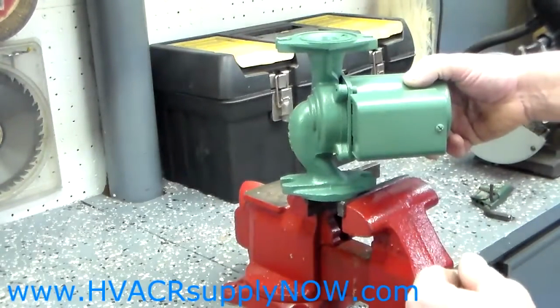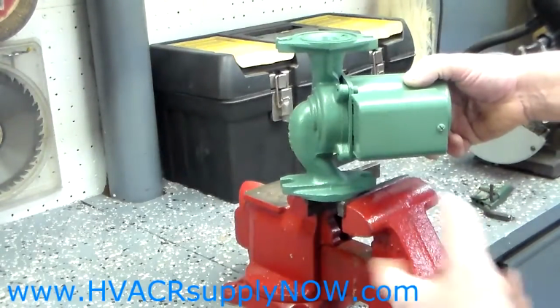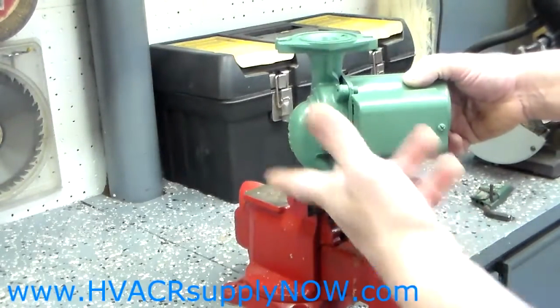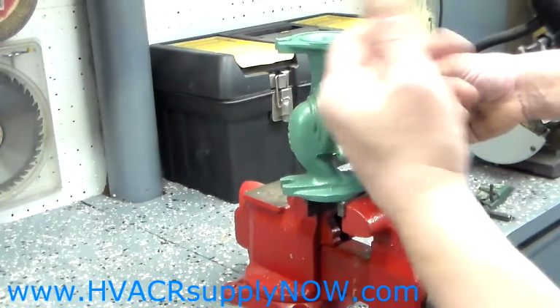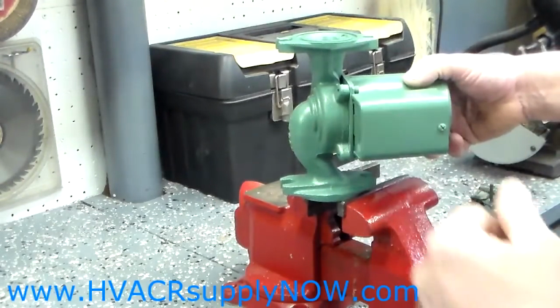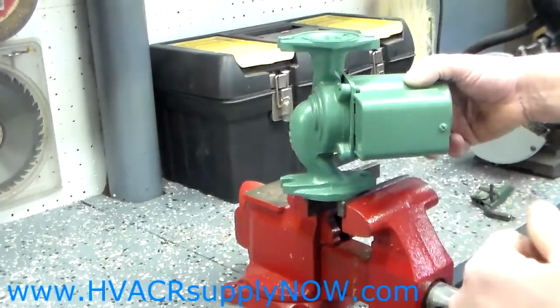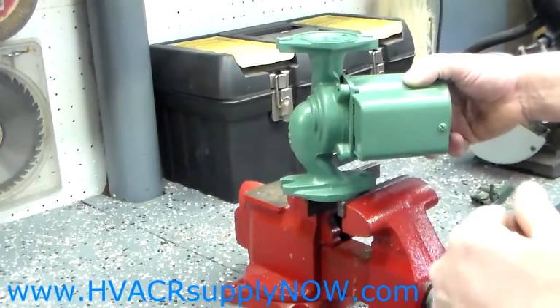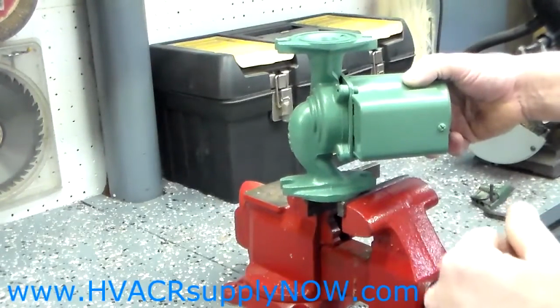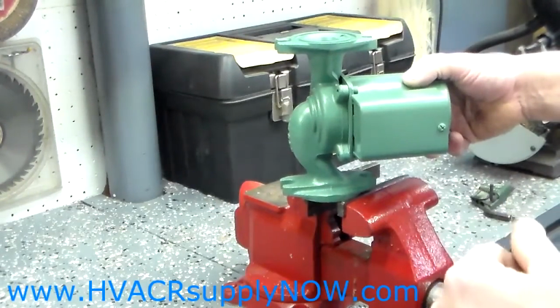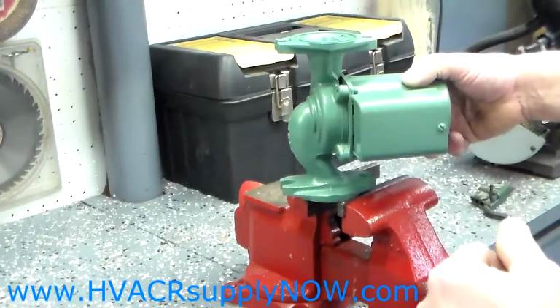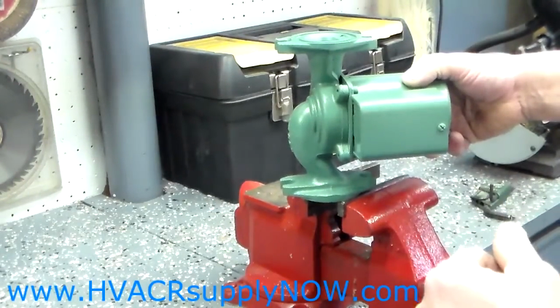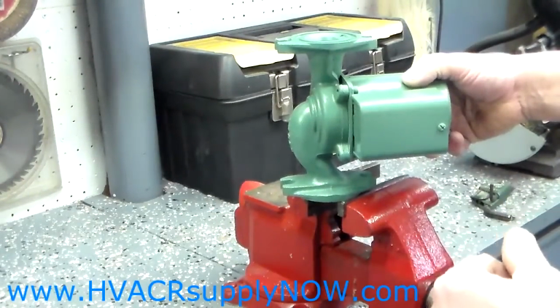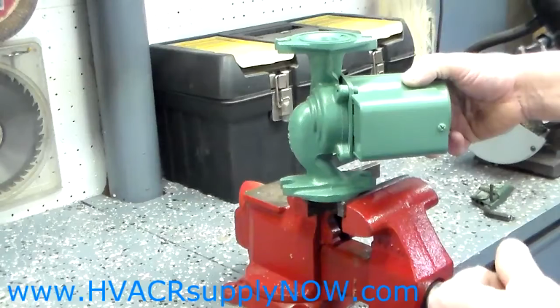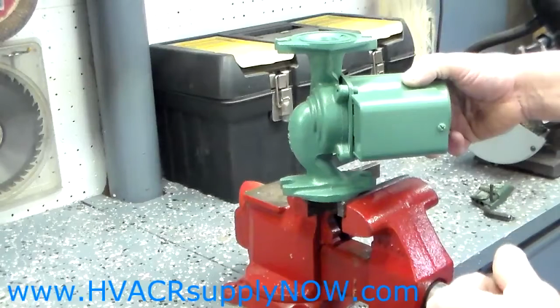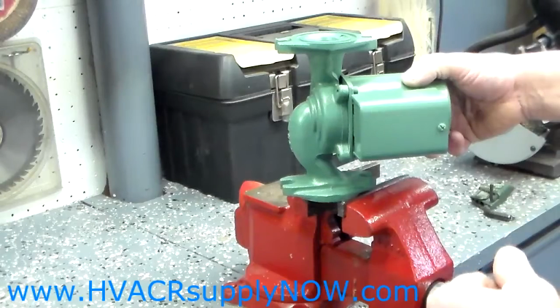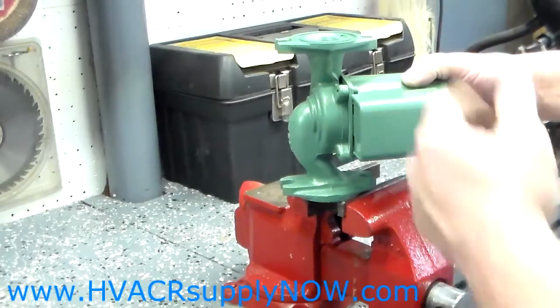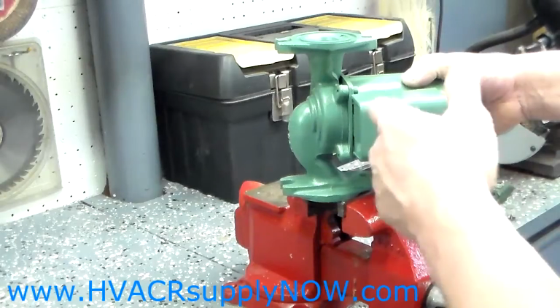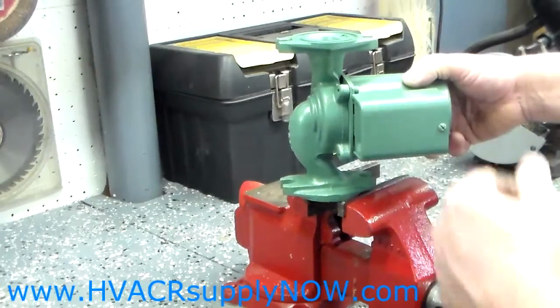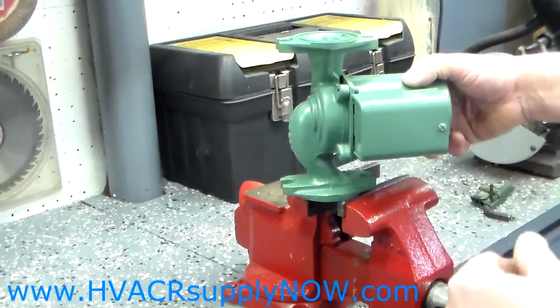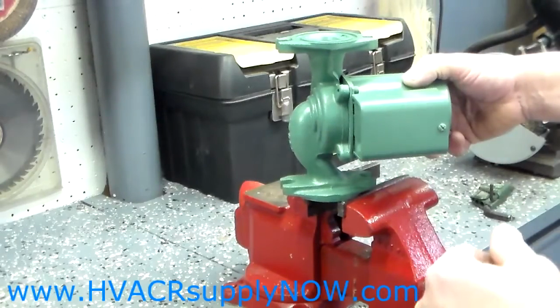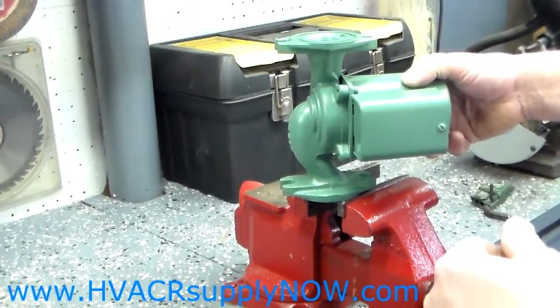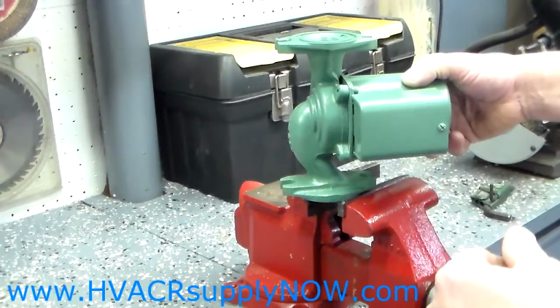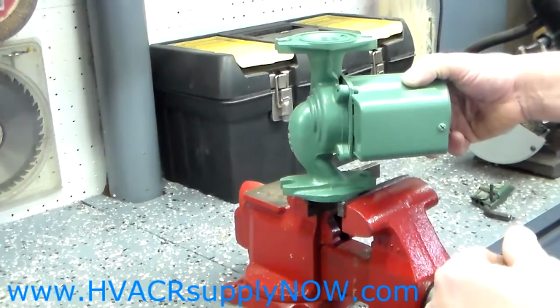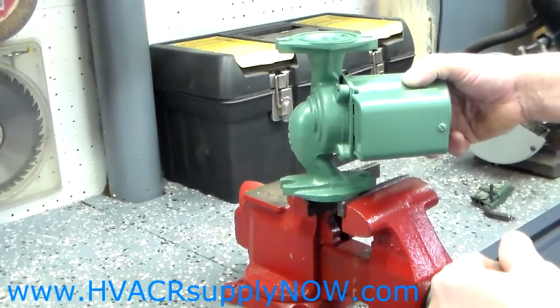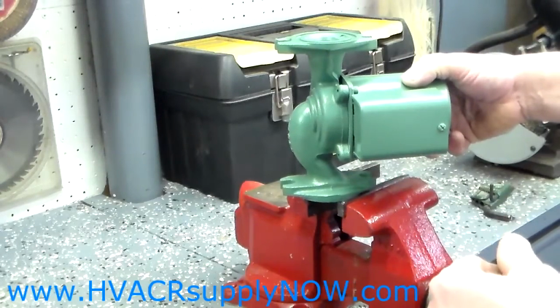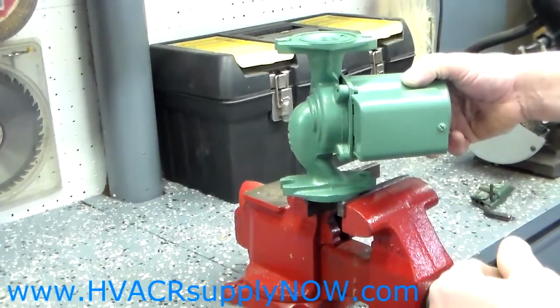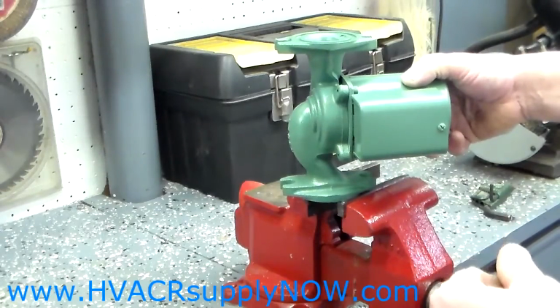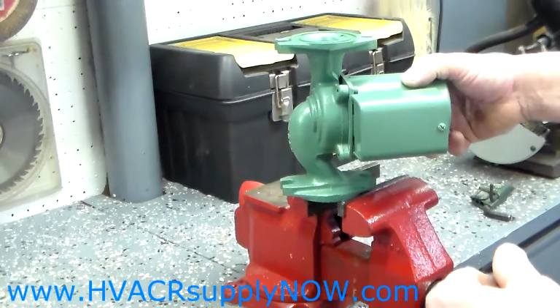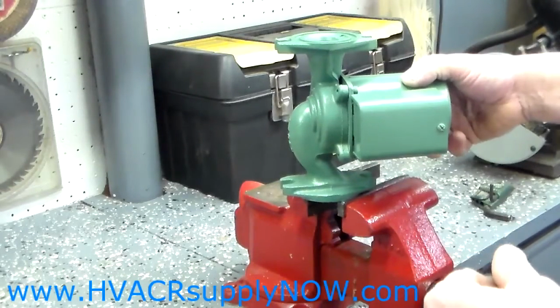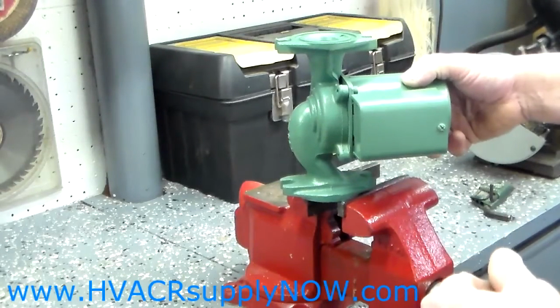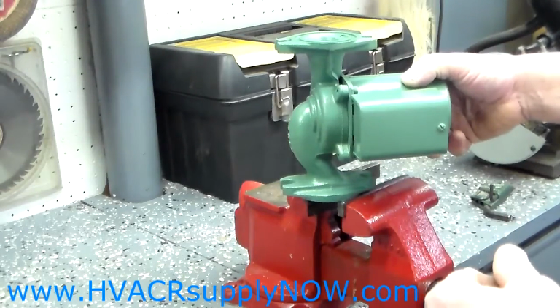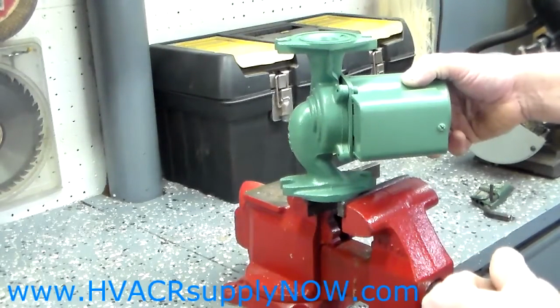And there you go — that's how easy it is to change a cartridge on a Taco 007. Thank you.